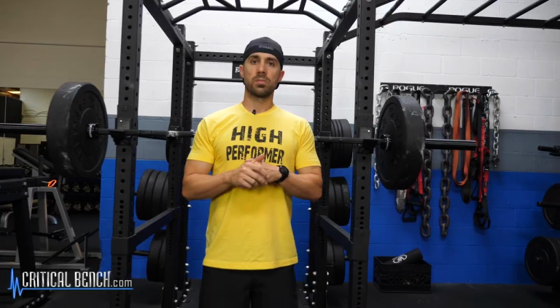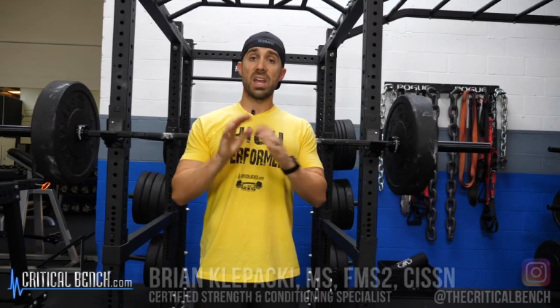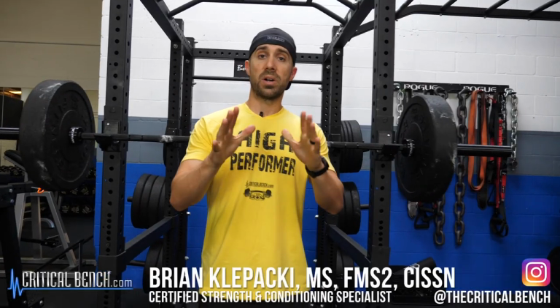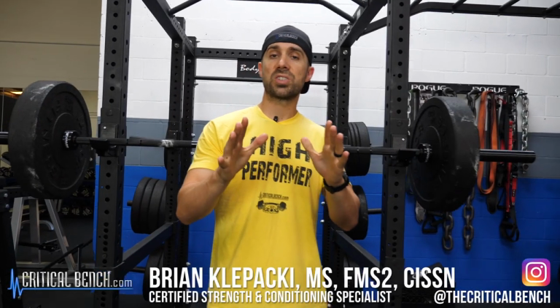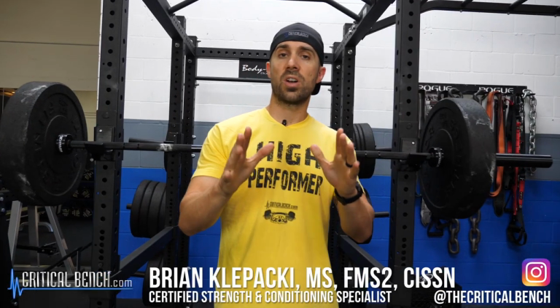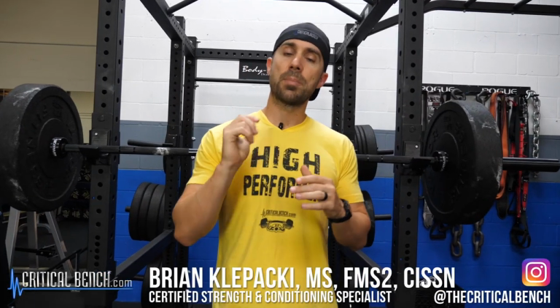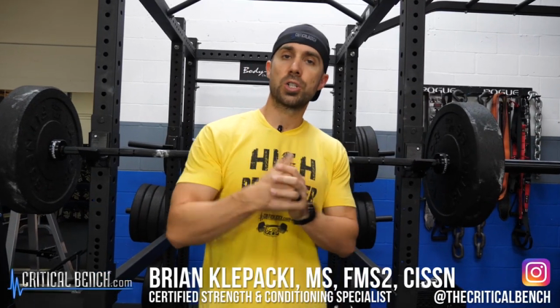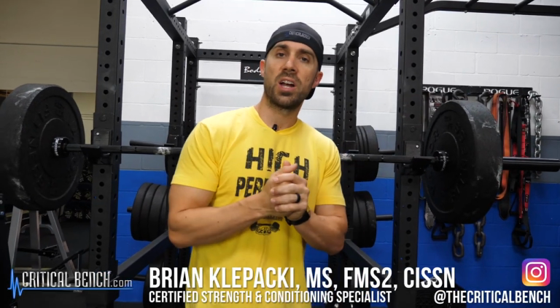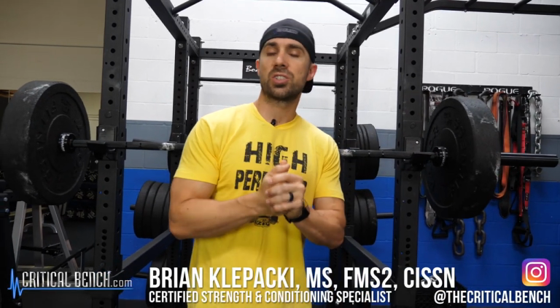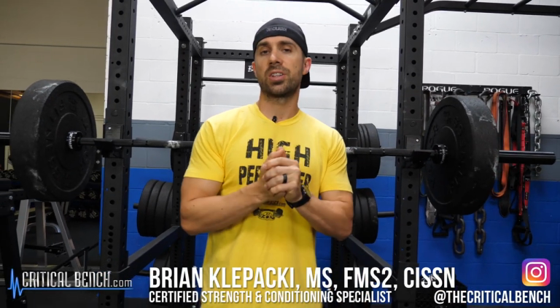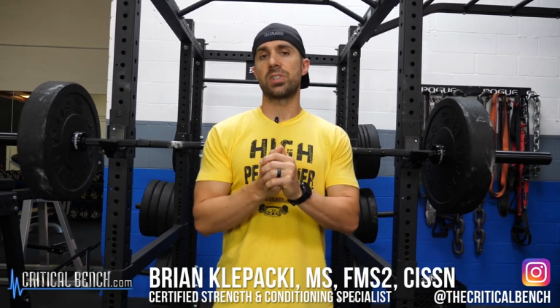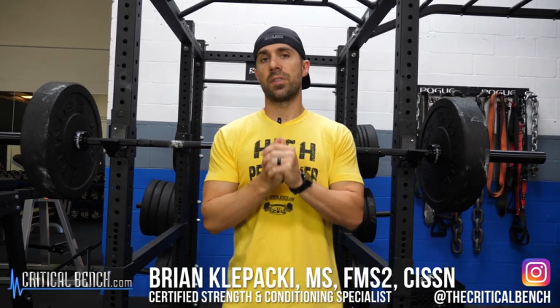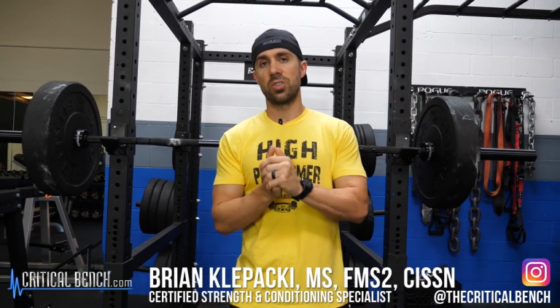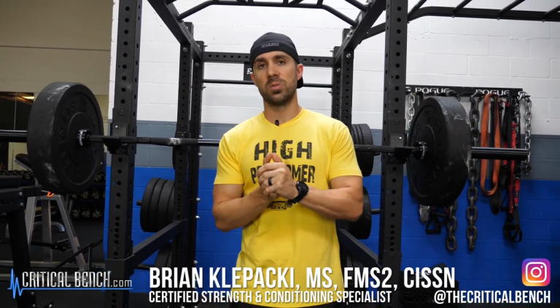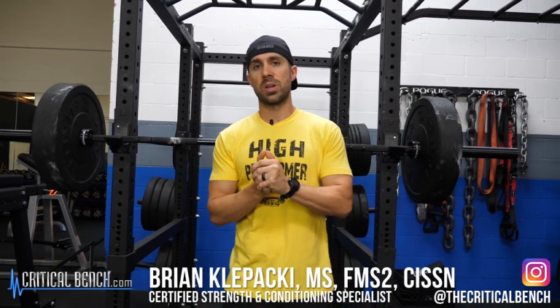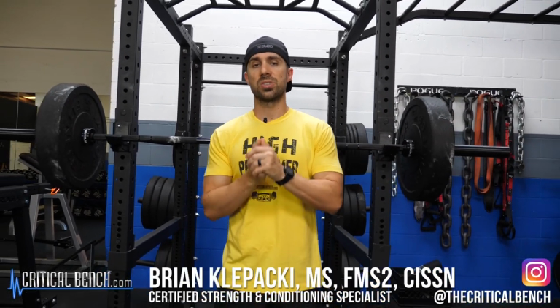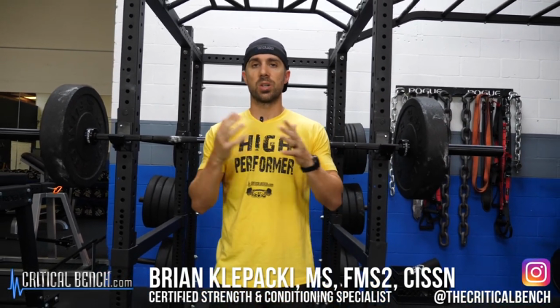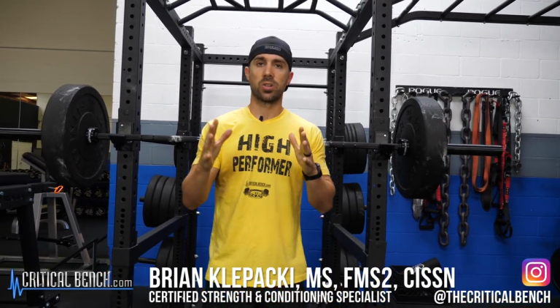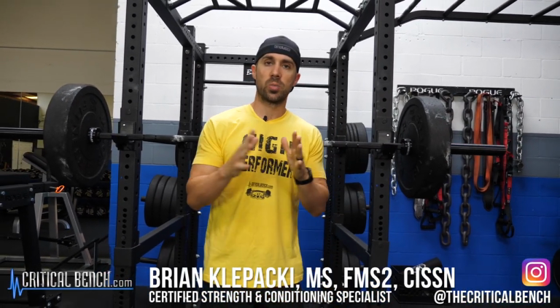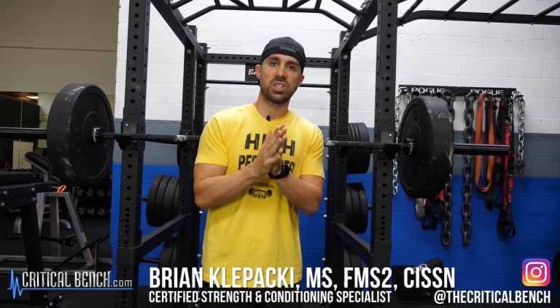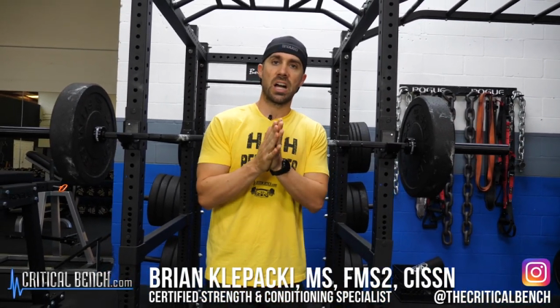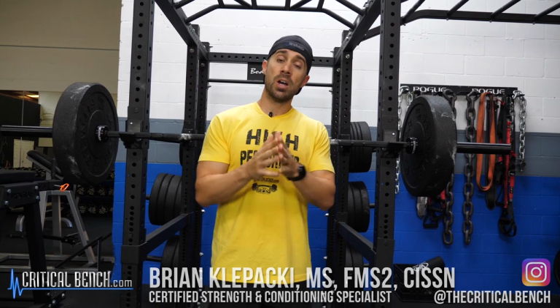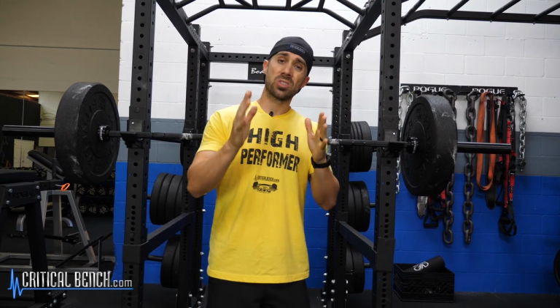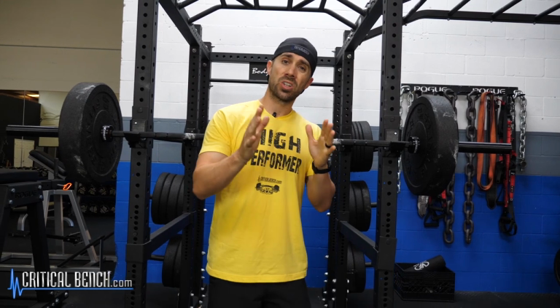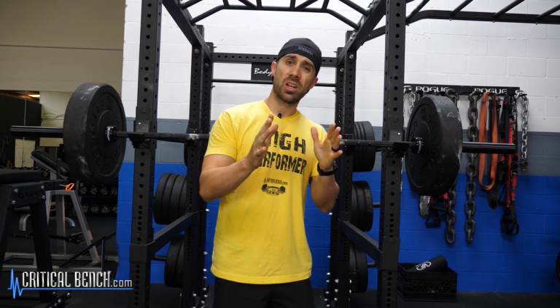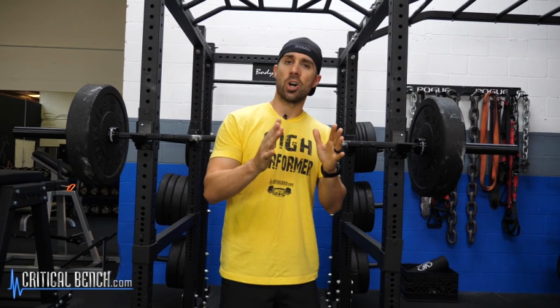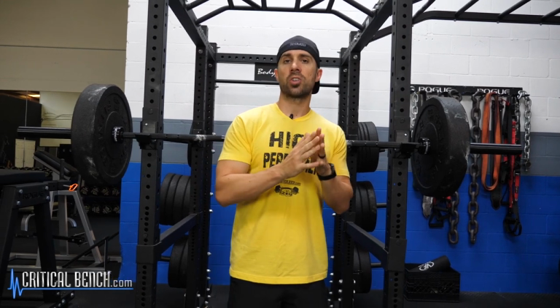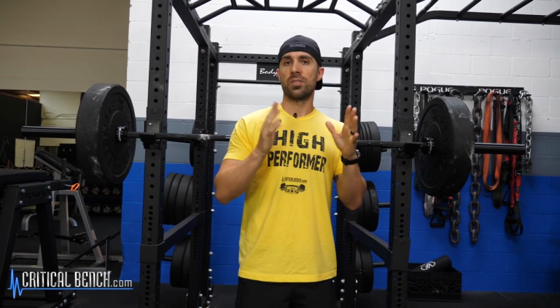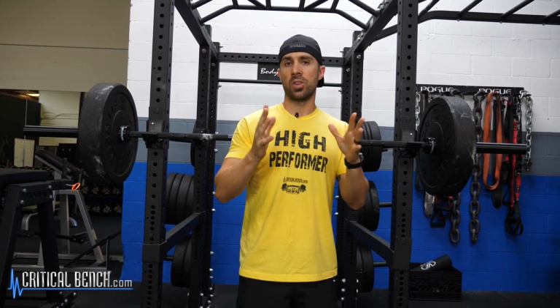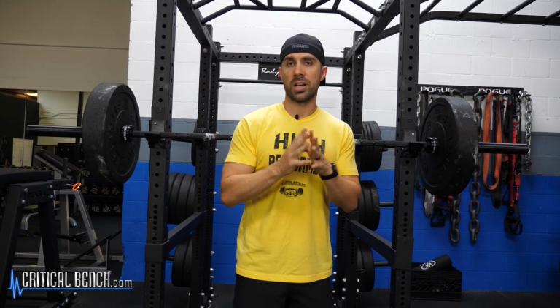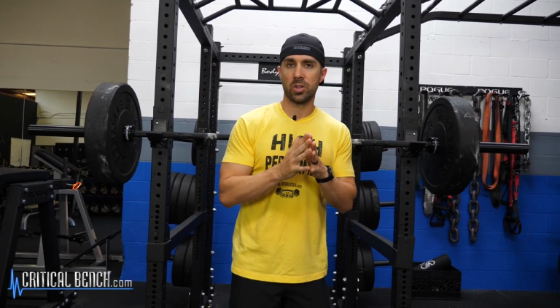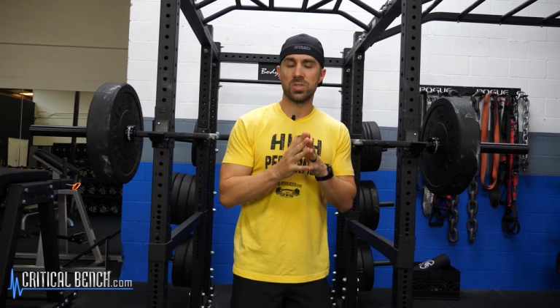Hey everybody, what's going on? I'm Coach Bryan, strength coach and functional movement specialist here with CriticalBench.com. I'm also the creator and author of Unlock Your Glutes.